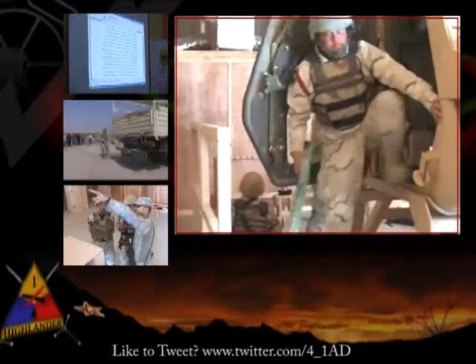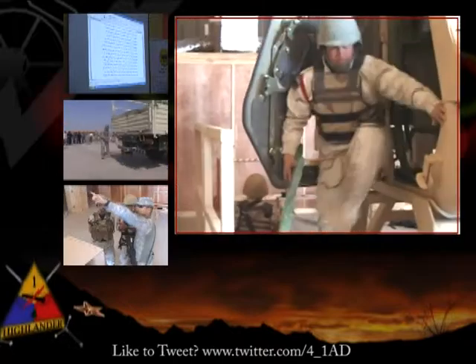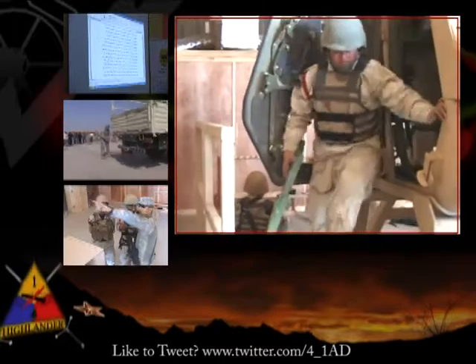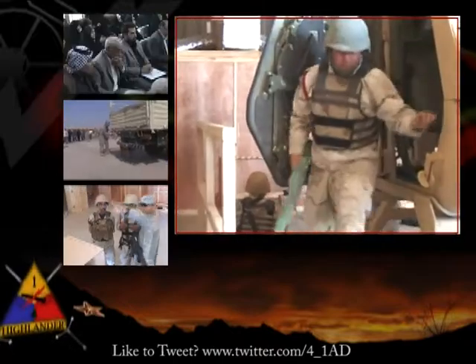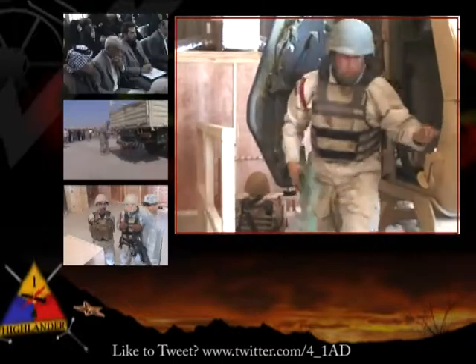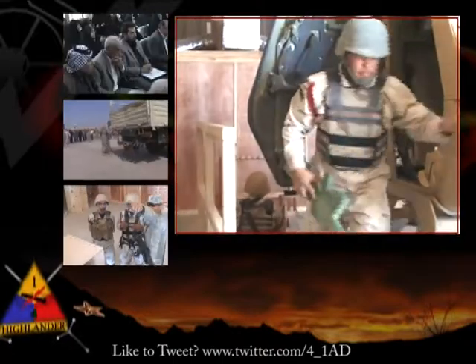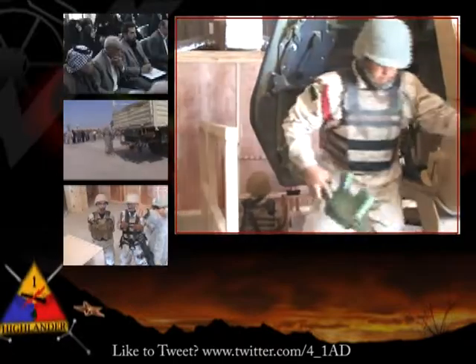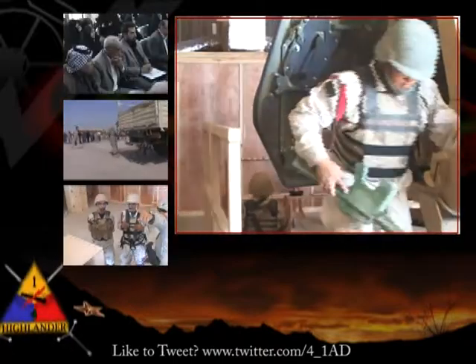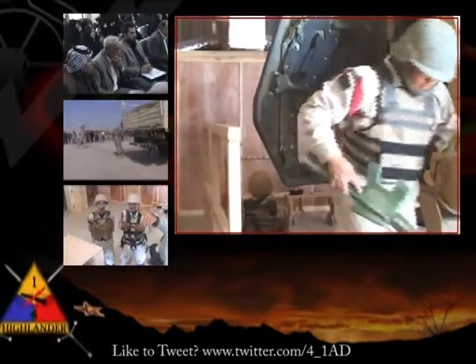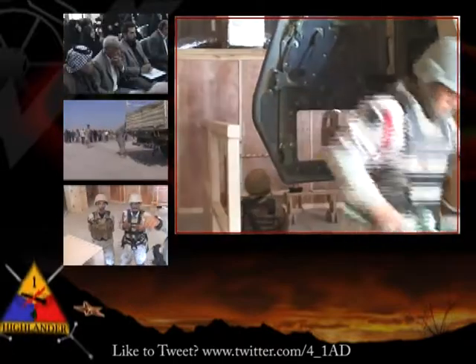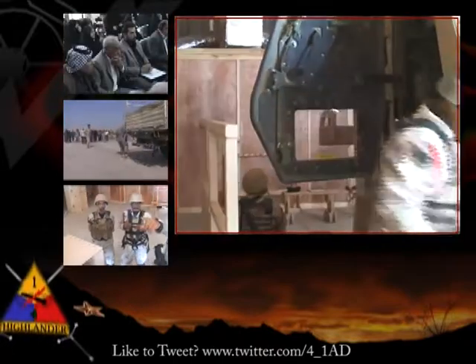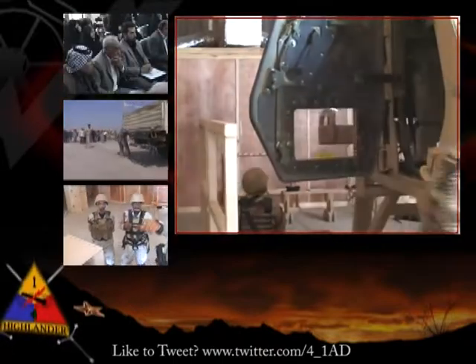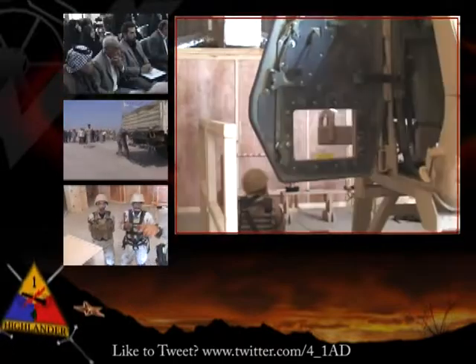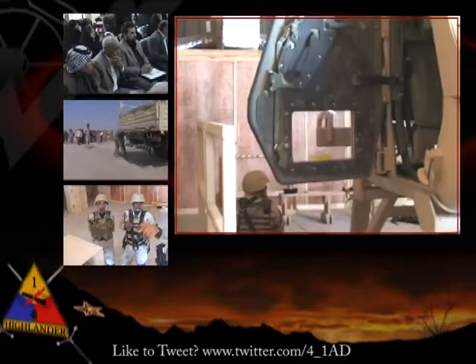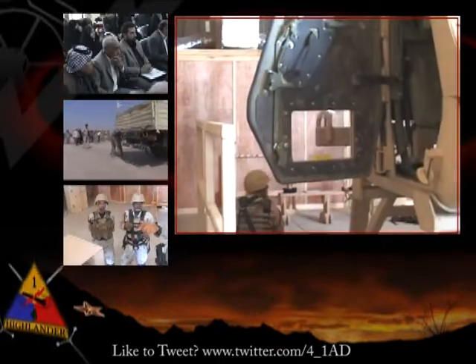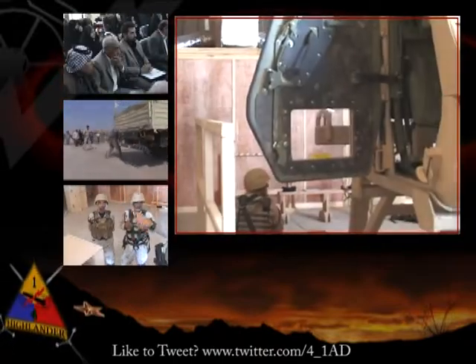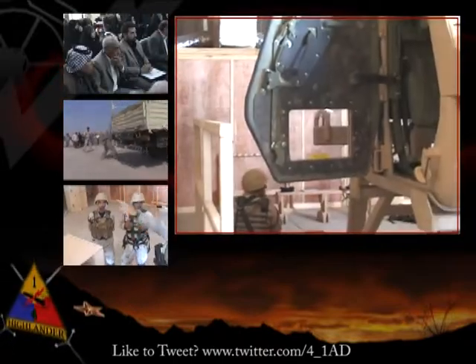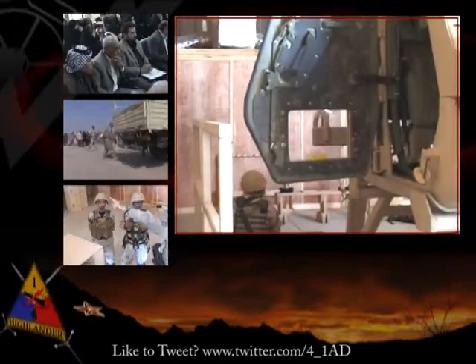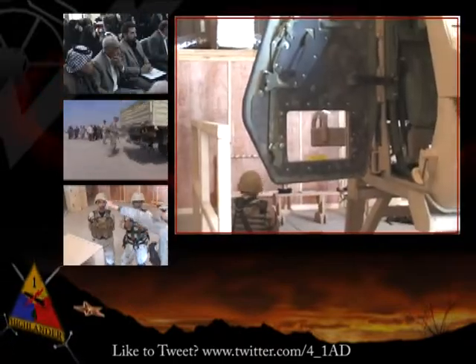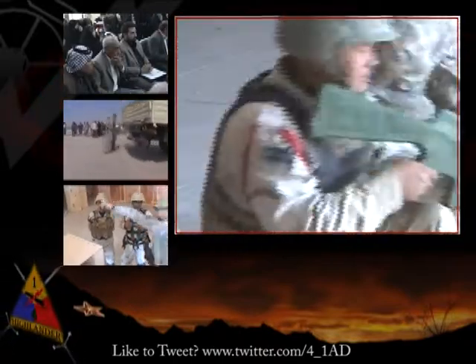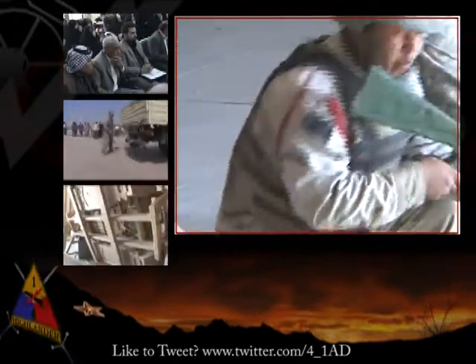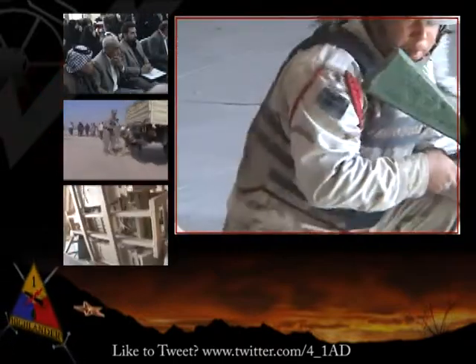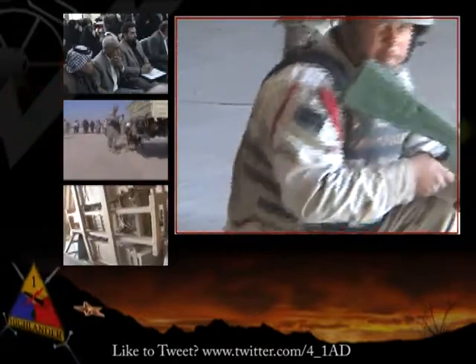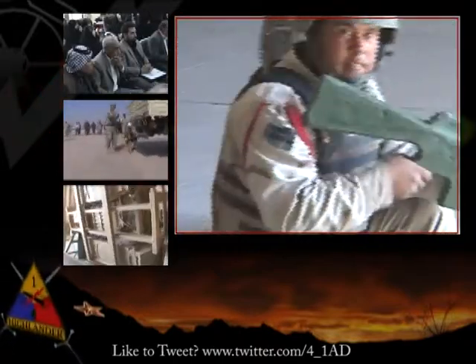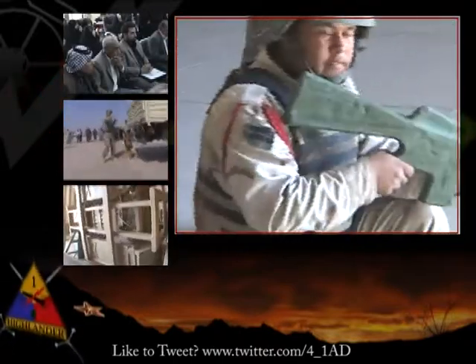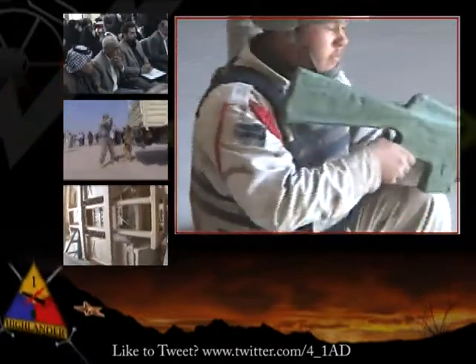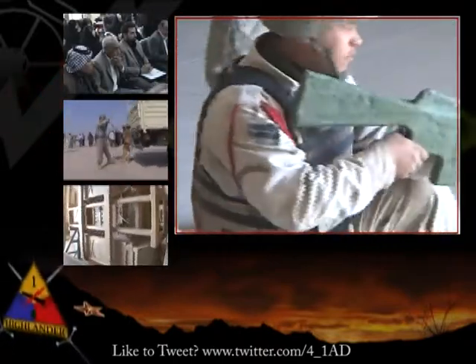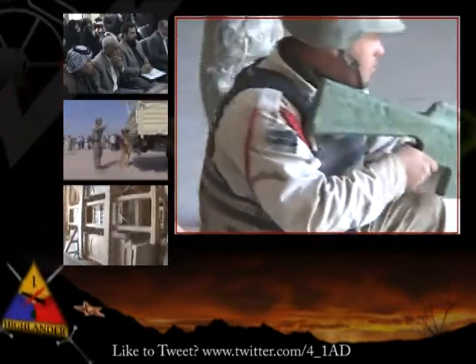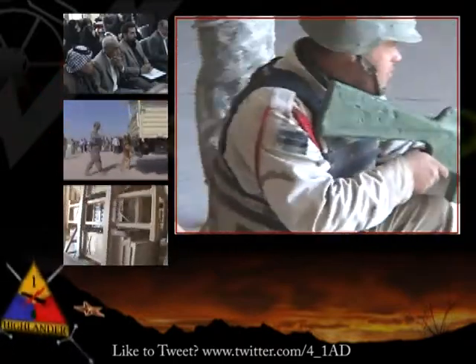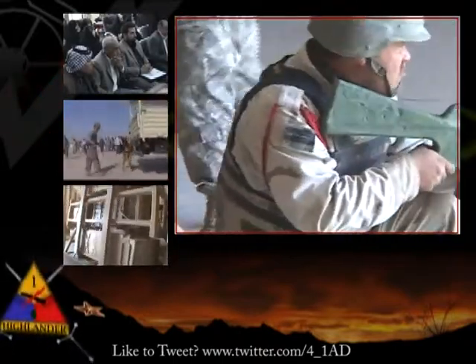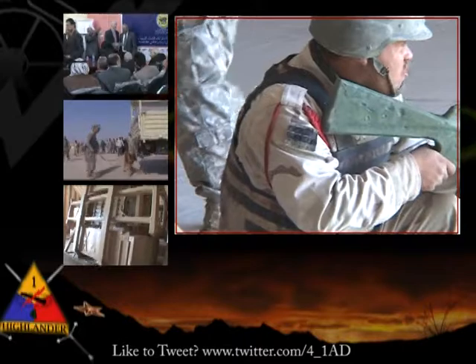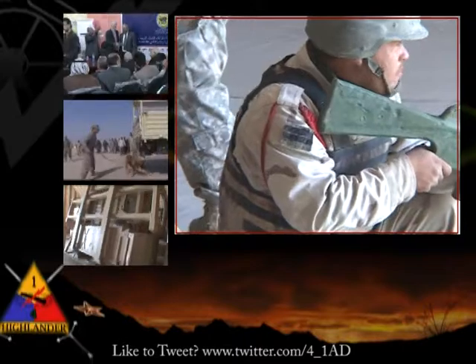Reporting from COB Adir, Iraq, for the 4th Brigade 1st Armored Division, I'm Specialist Dan Weber.